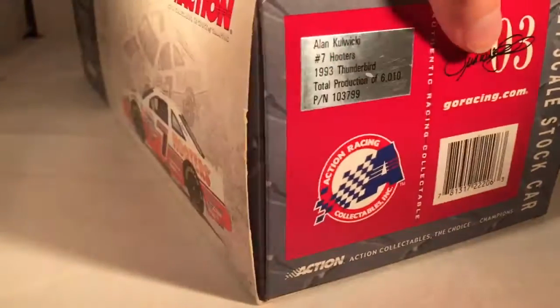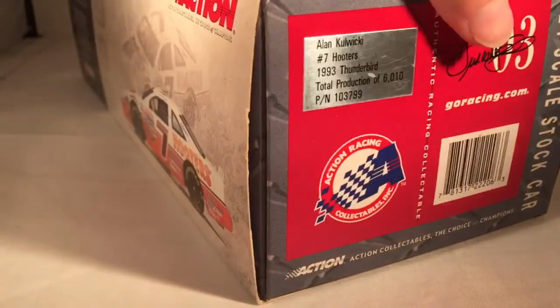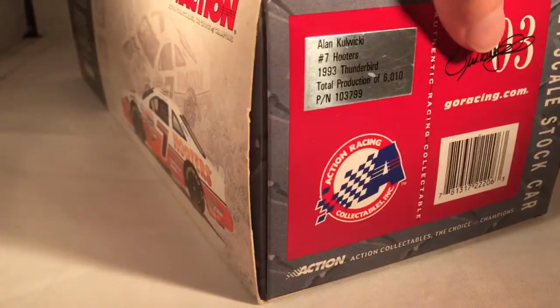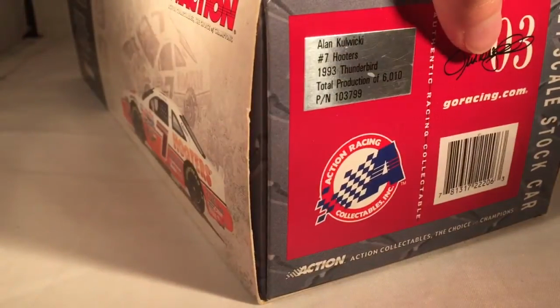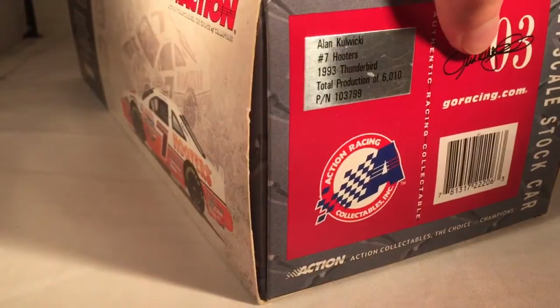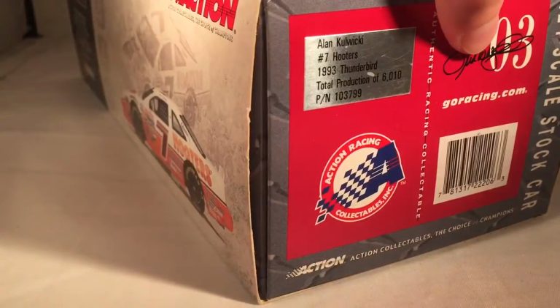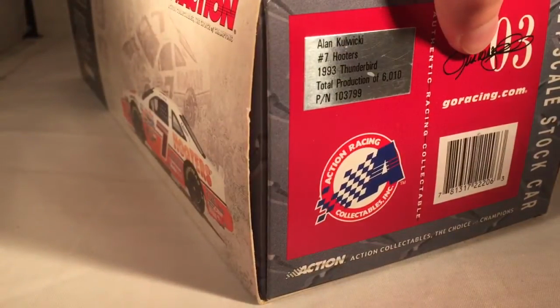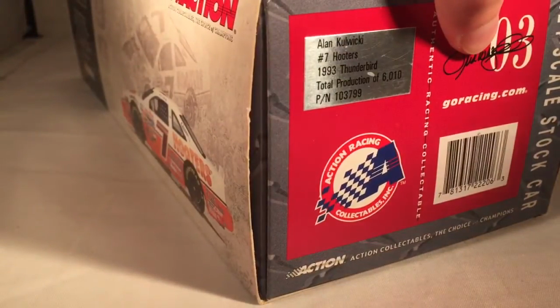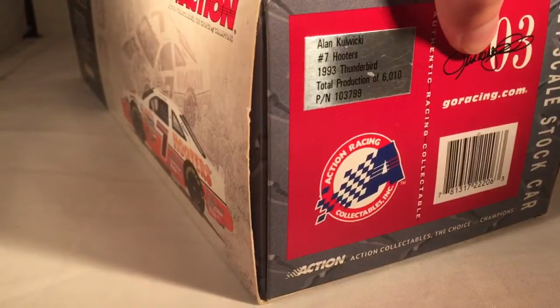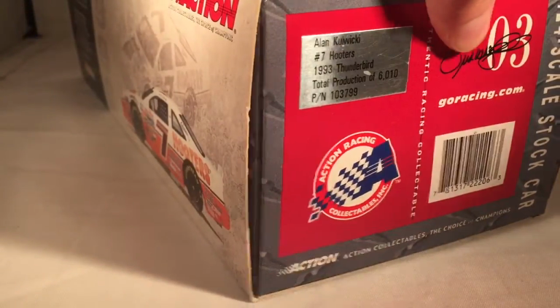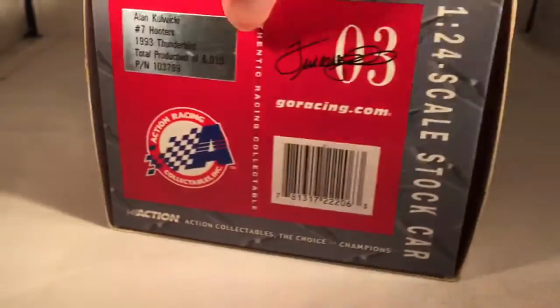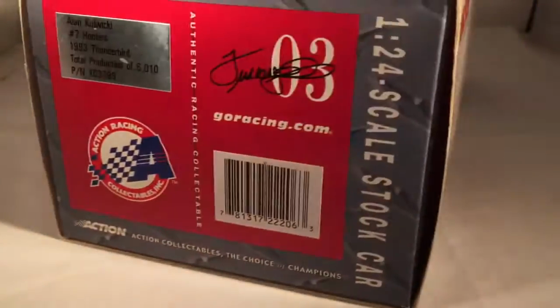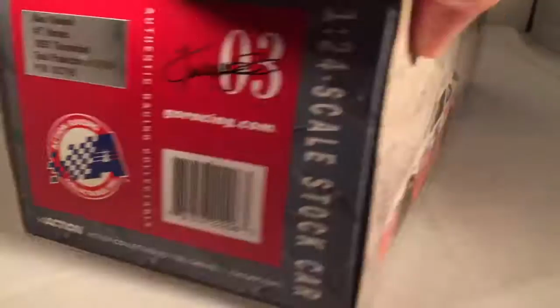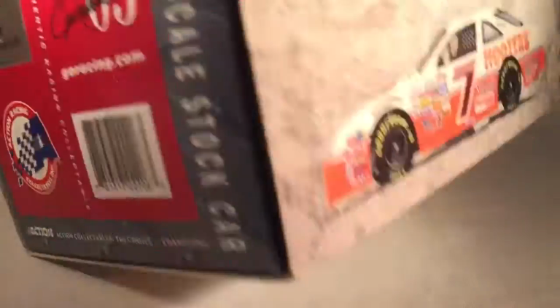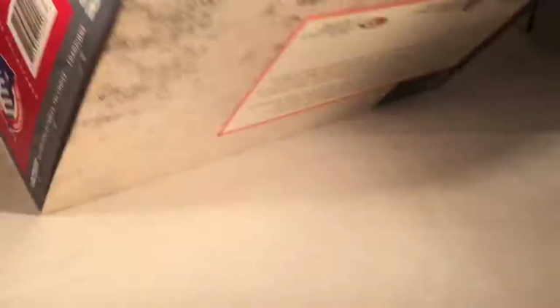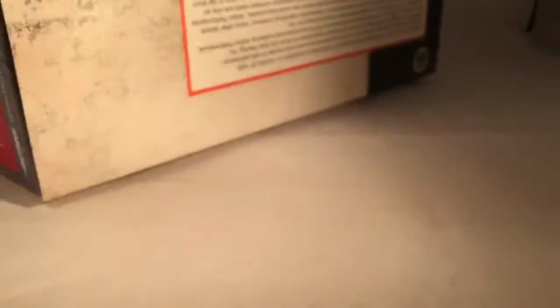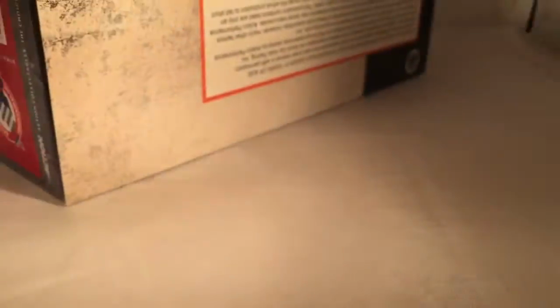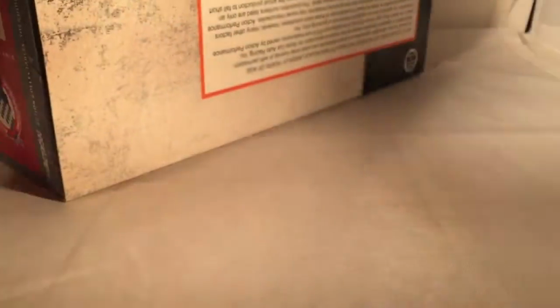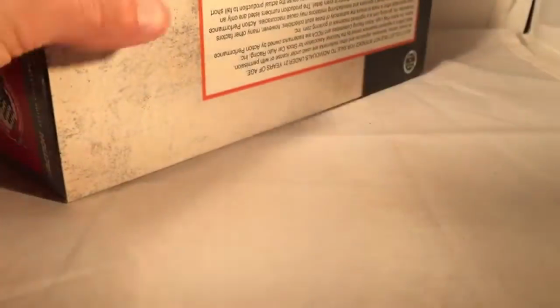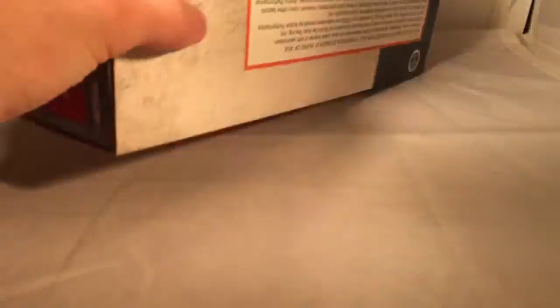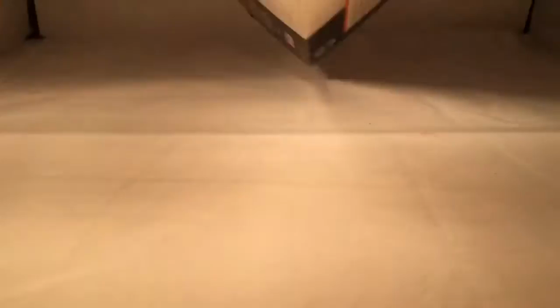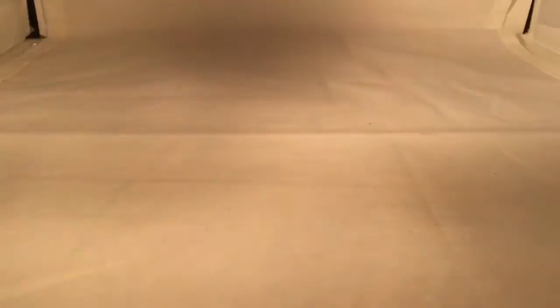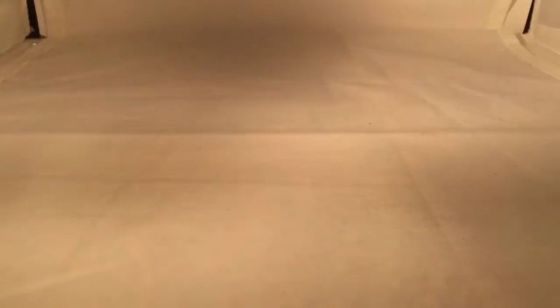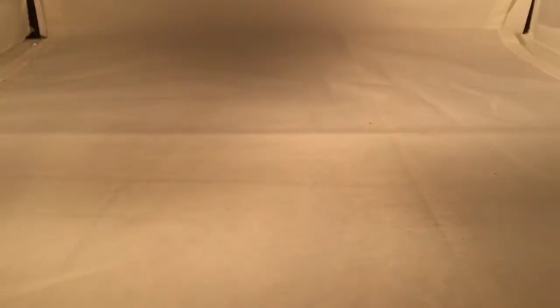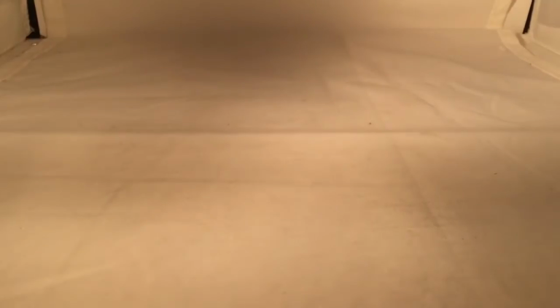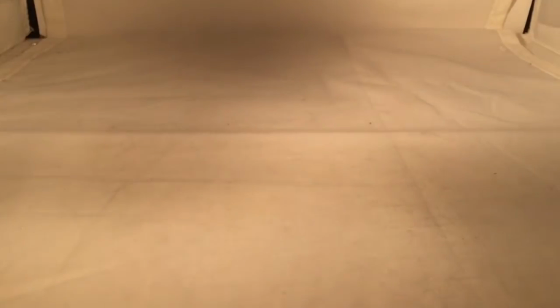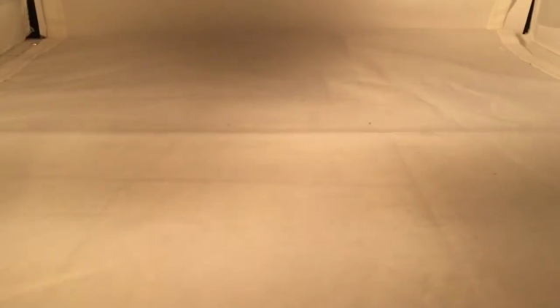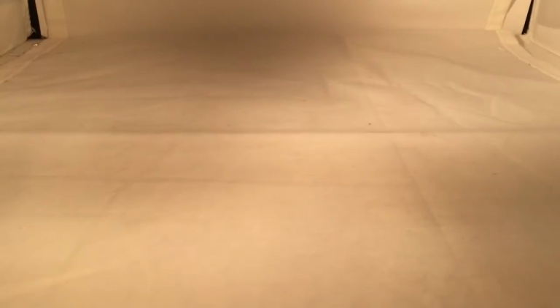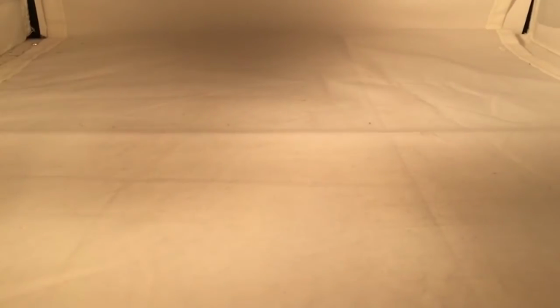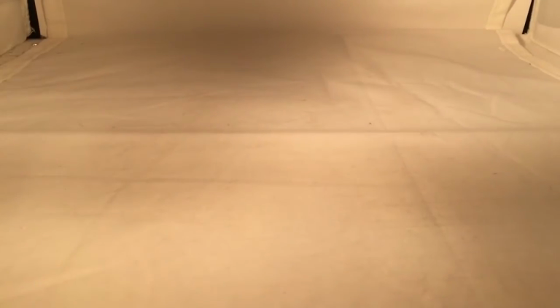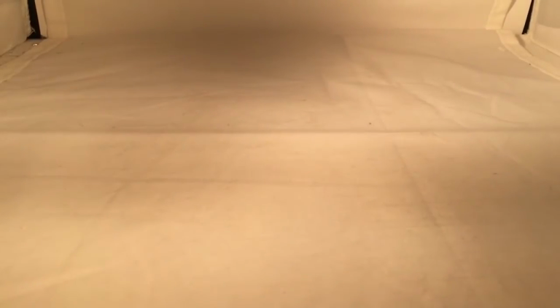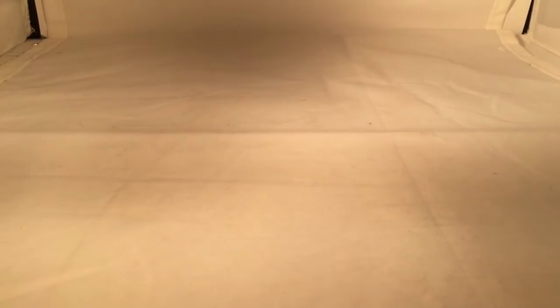They made 6,010 of these. Copyright and such on the bottom, as usual.